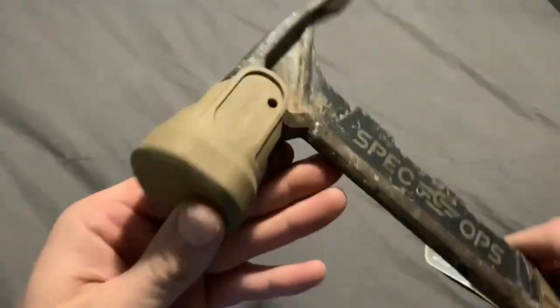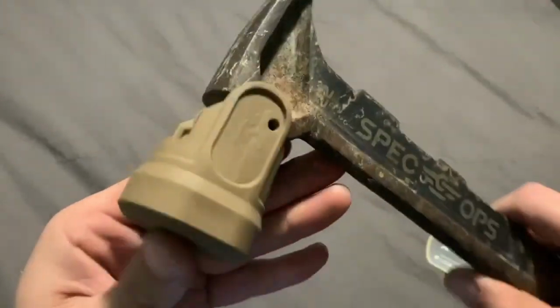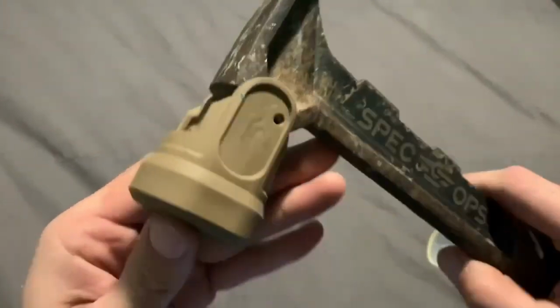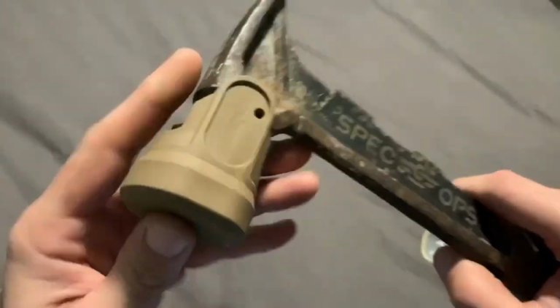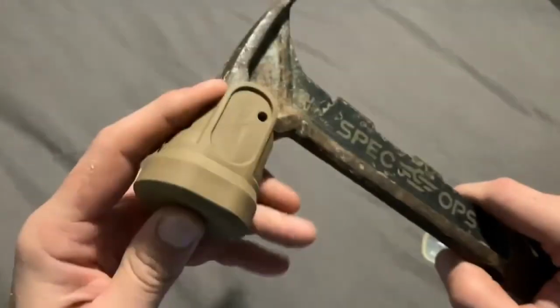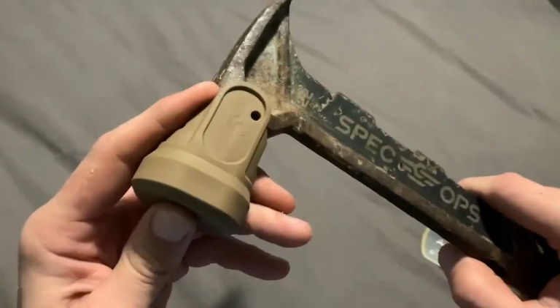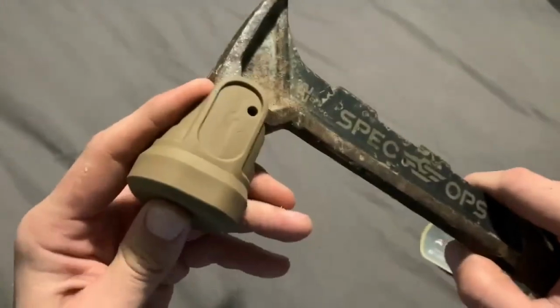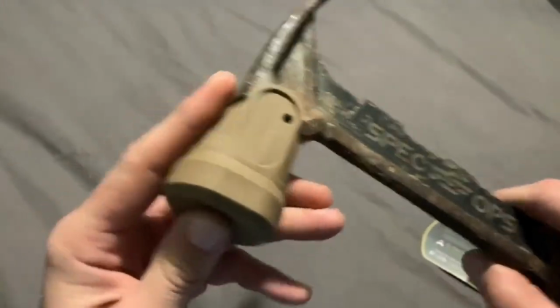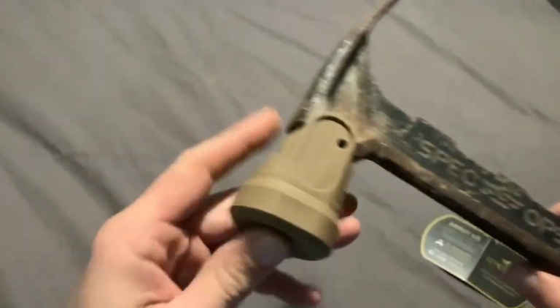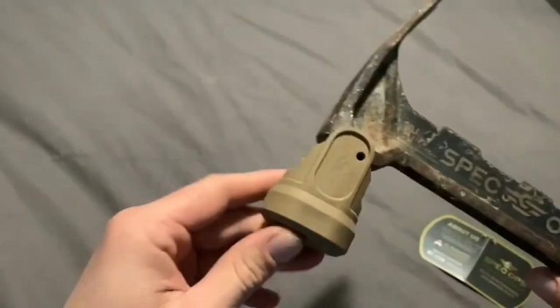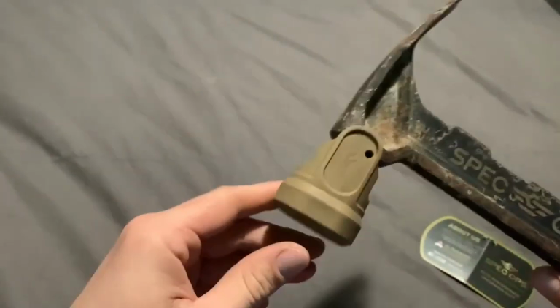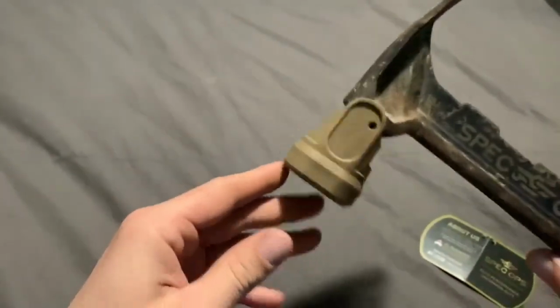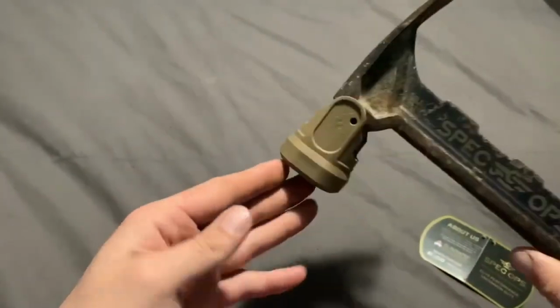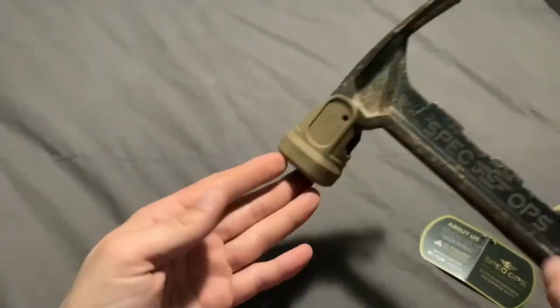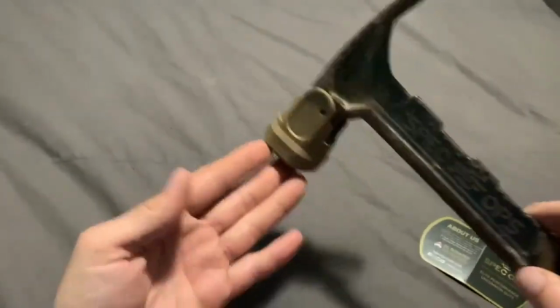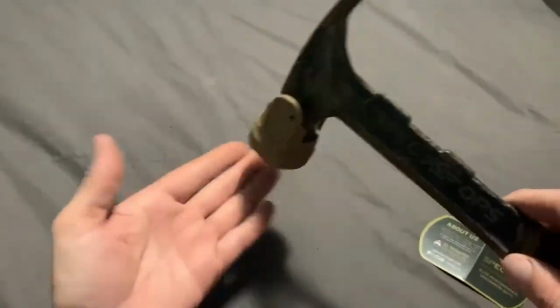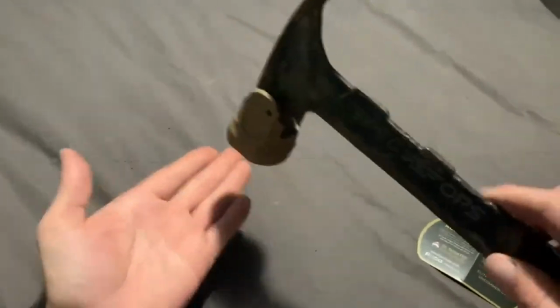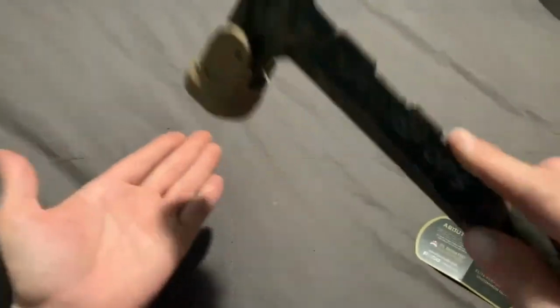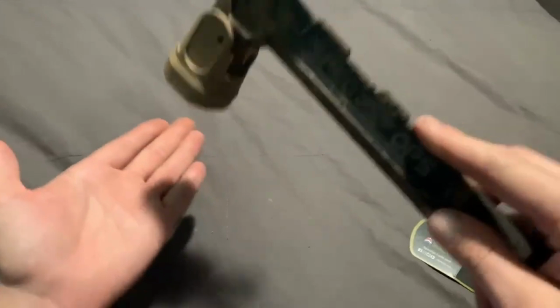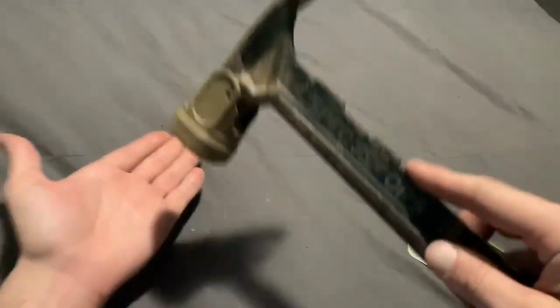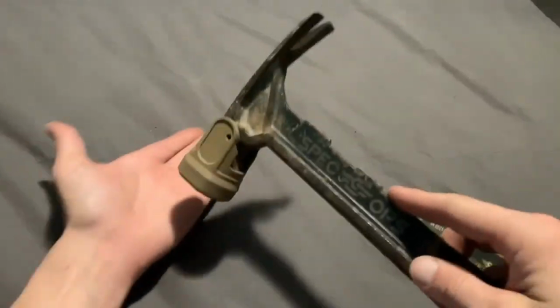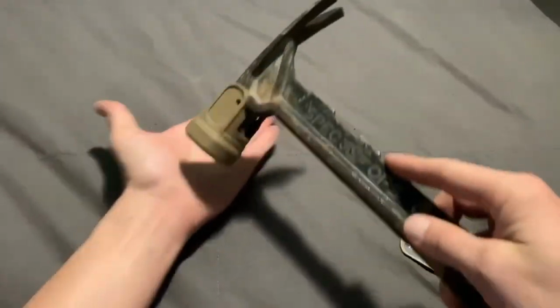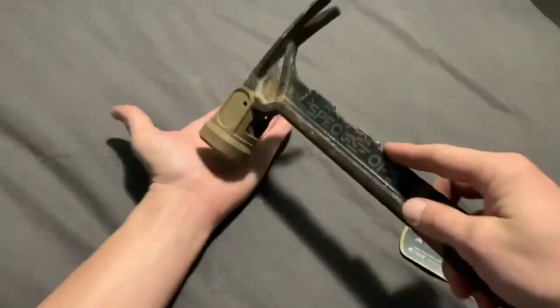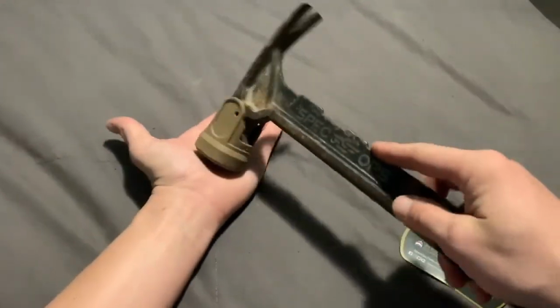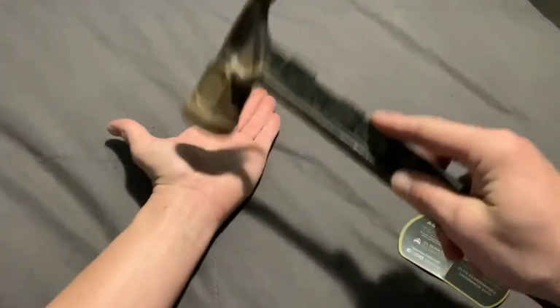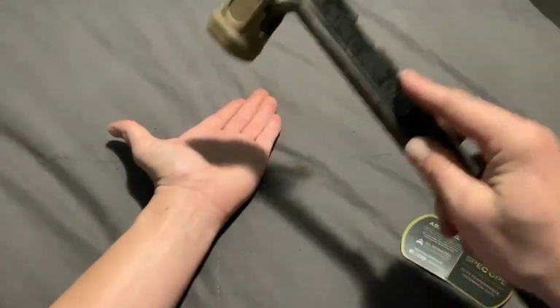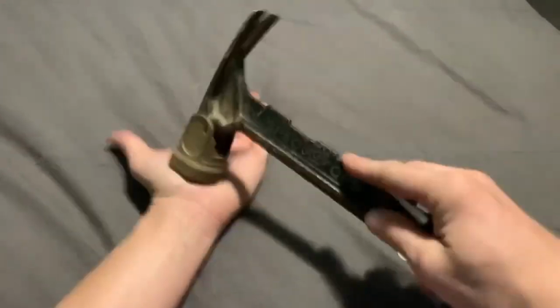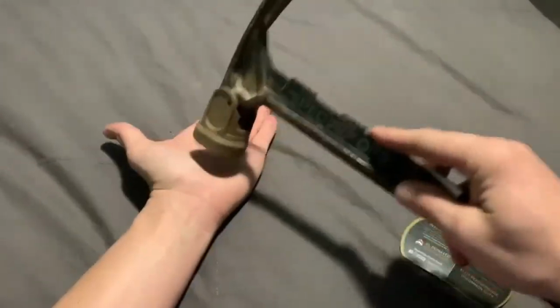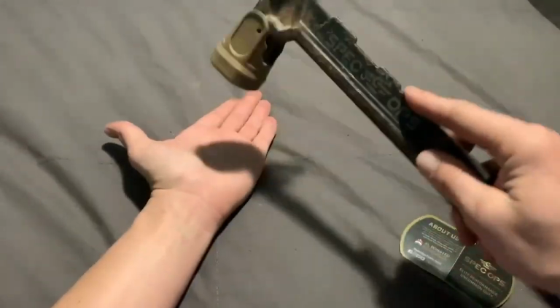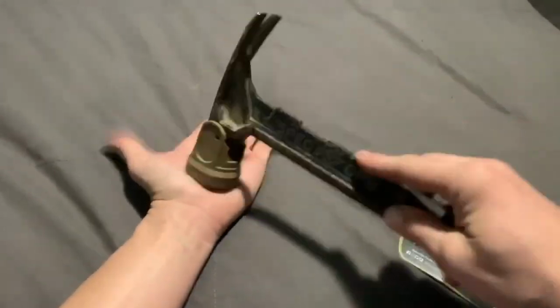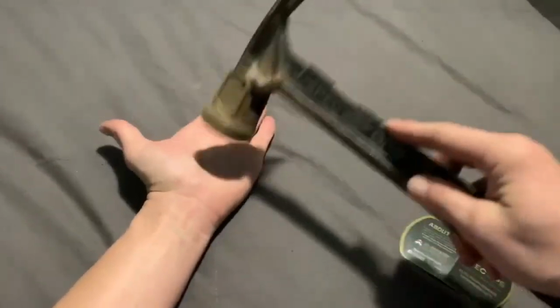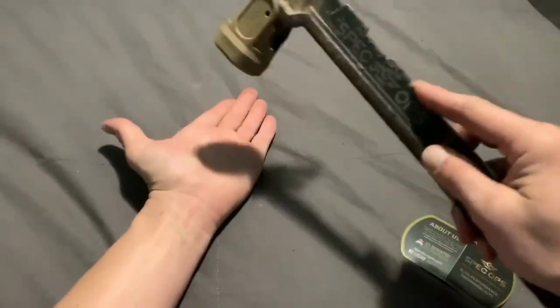Overall, I really like the Spec Ops milled face hammer and would buy again if needed.